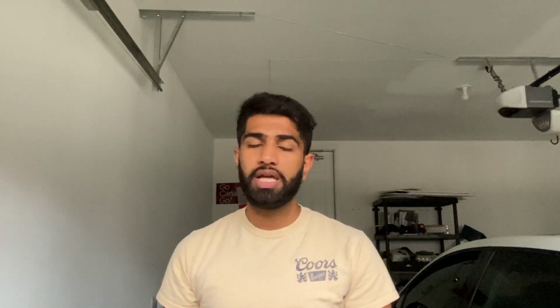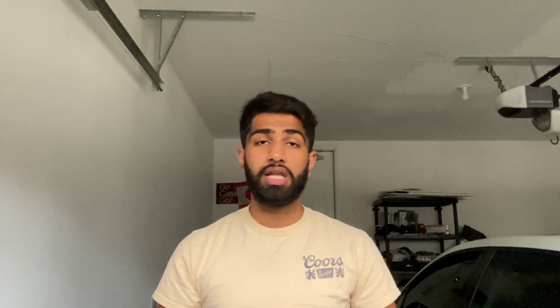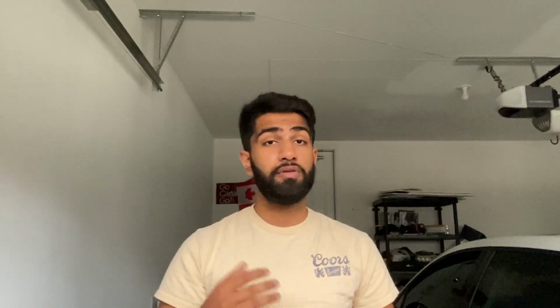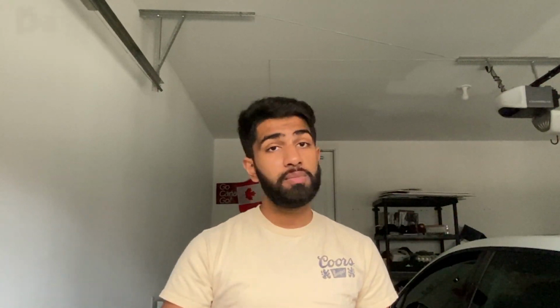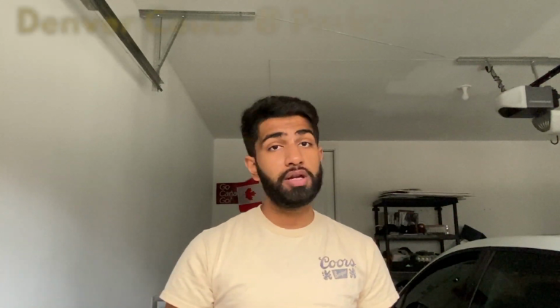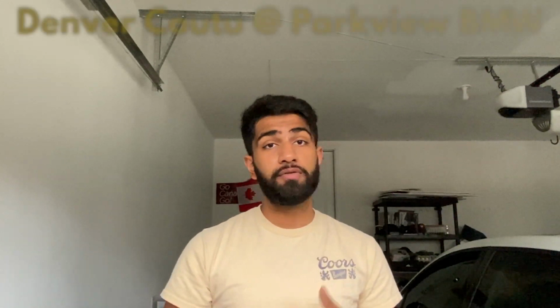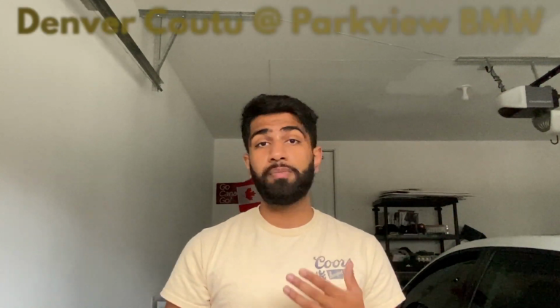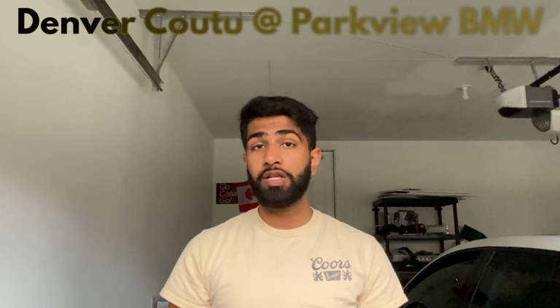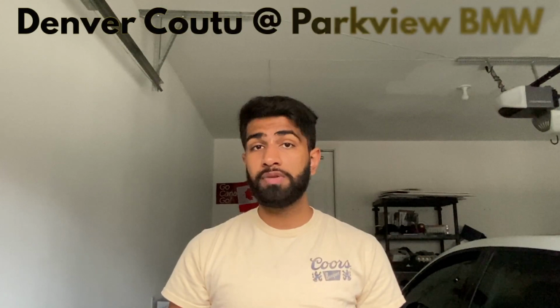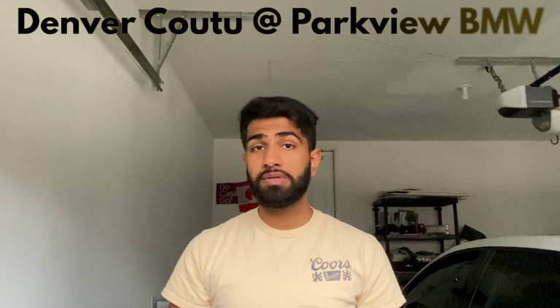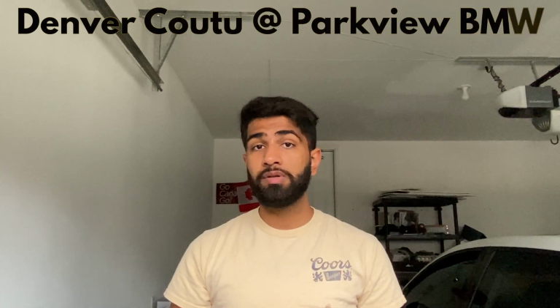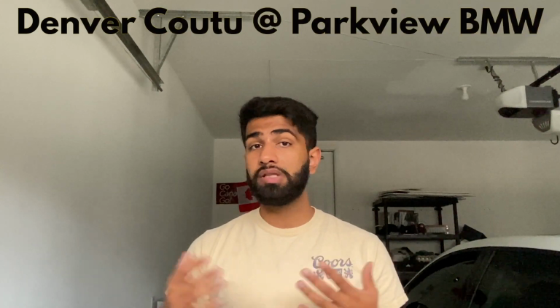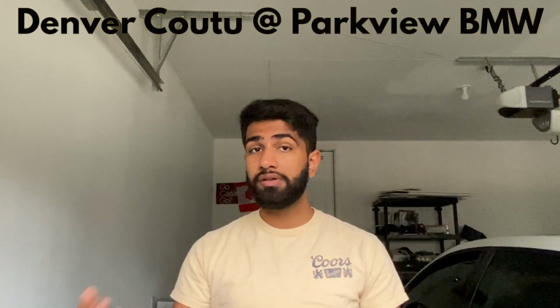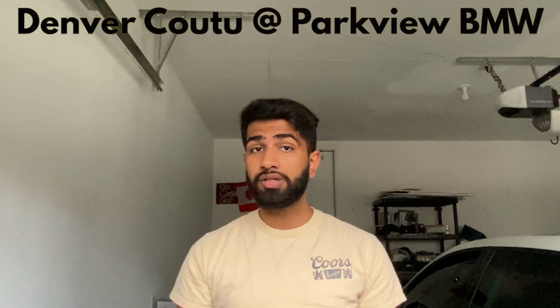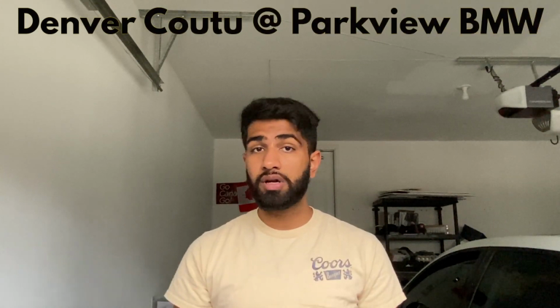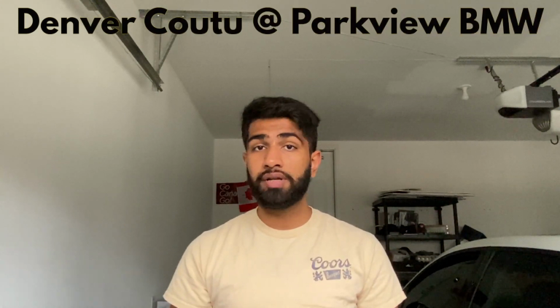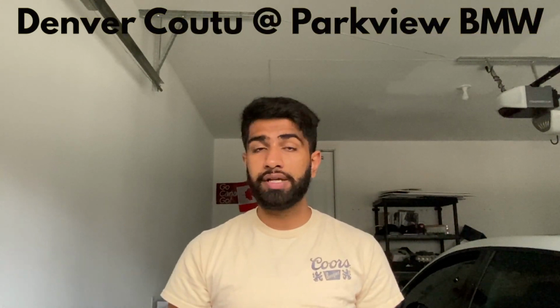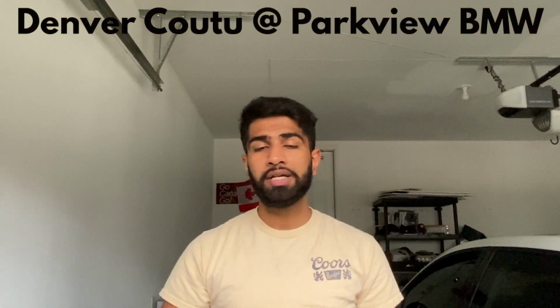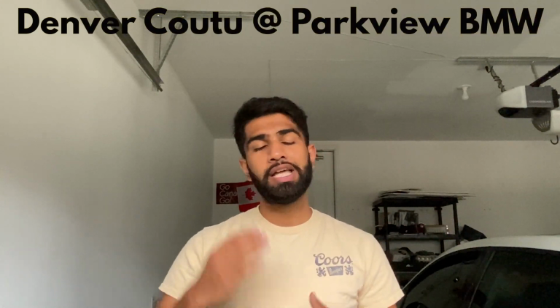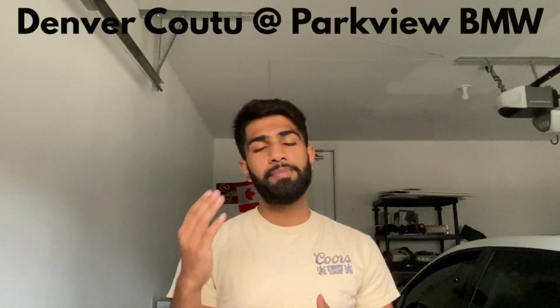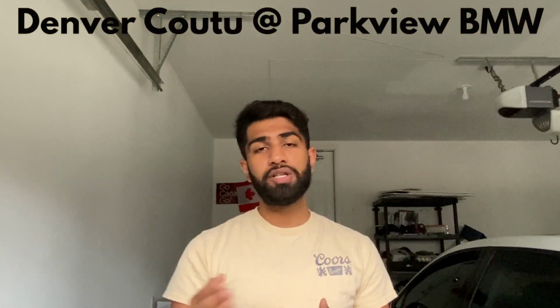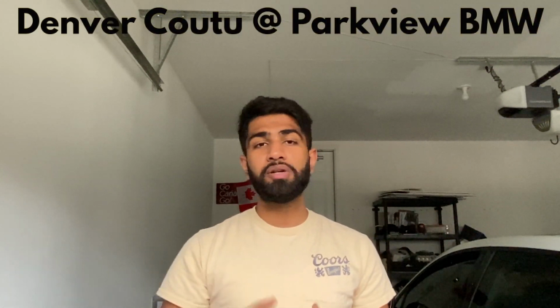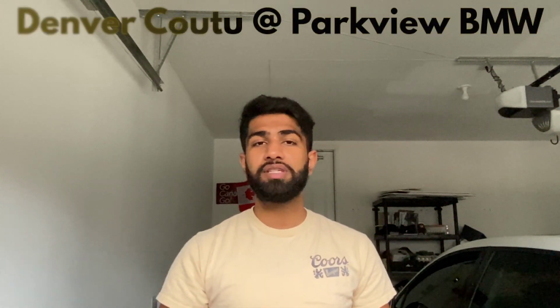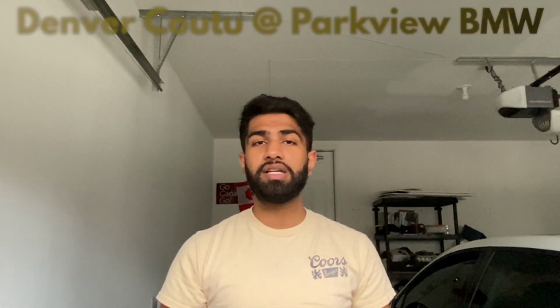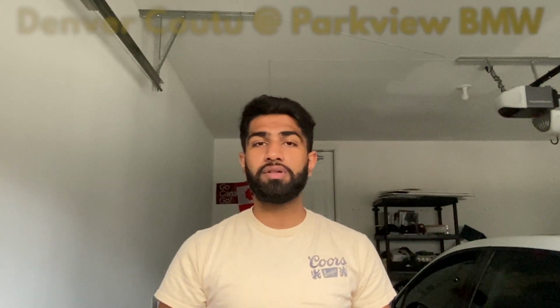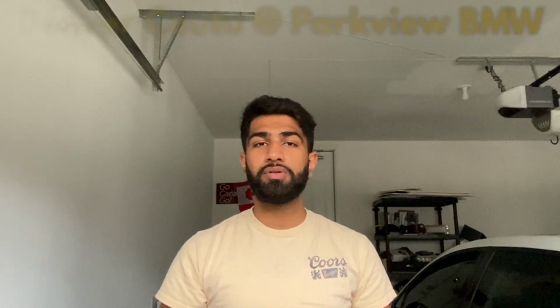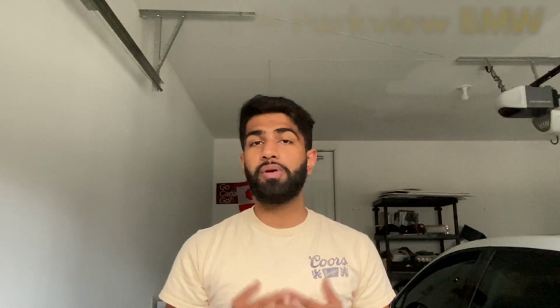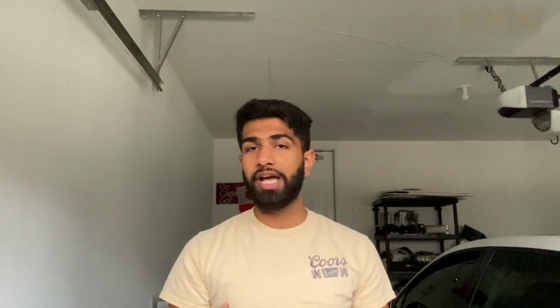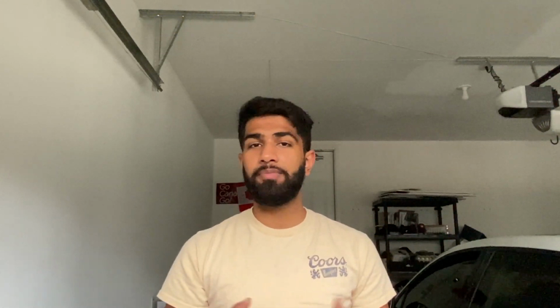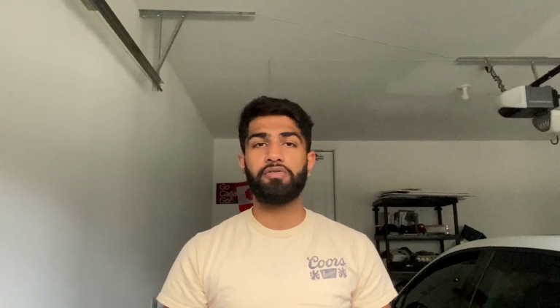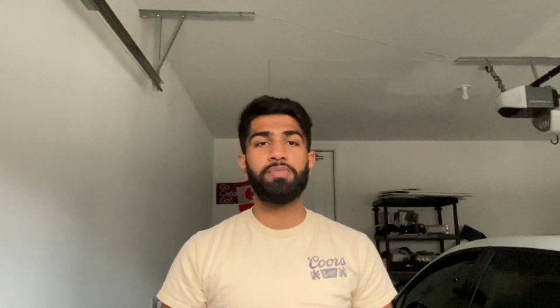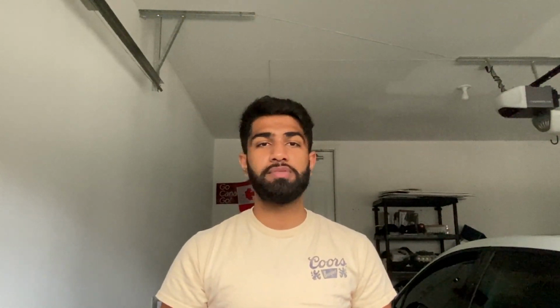And if you're in the market for a brand new BMW in the Greater Toronto Area, make sure you go see Denver Cudo at Parkview BMW.